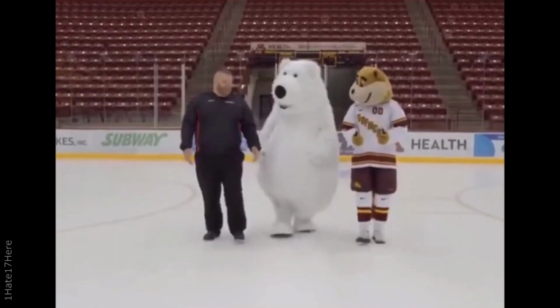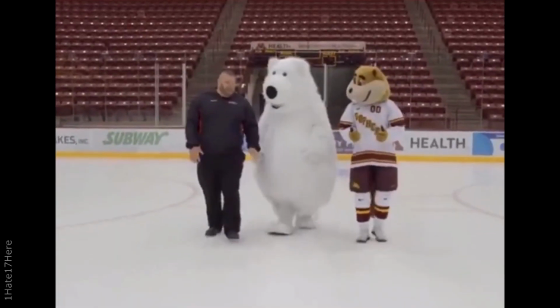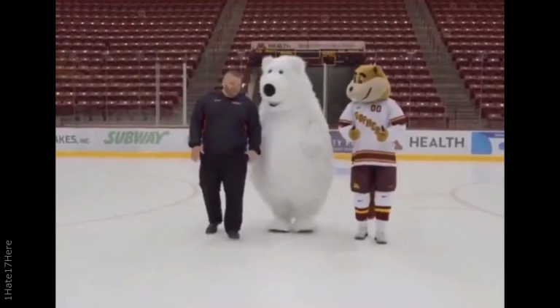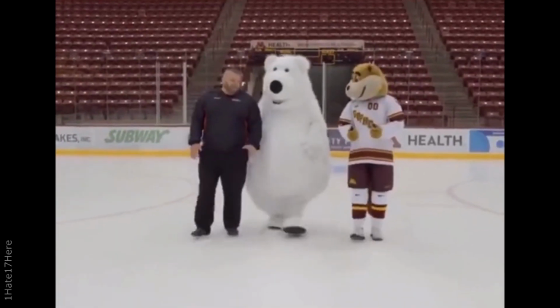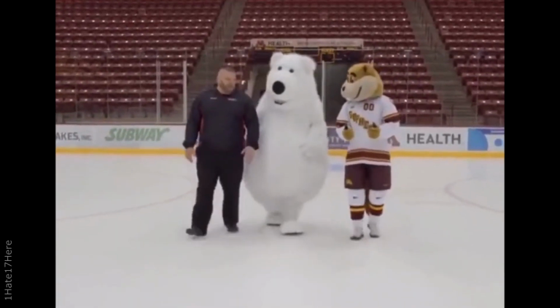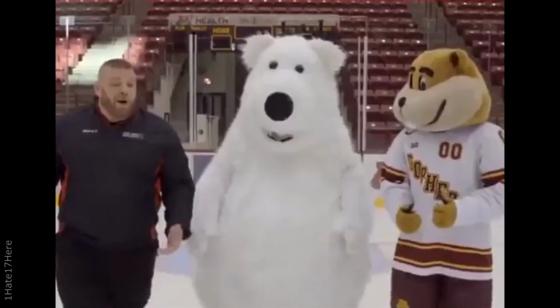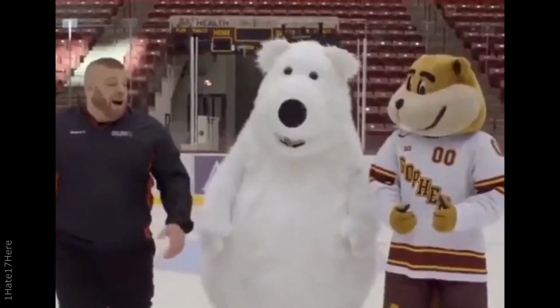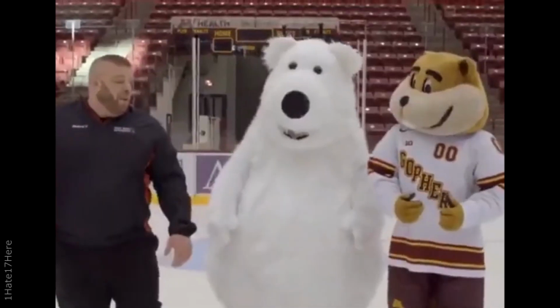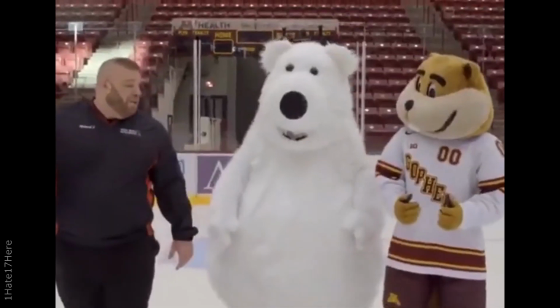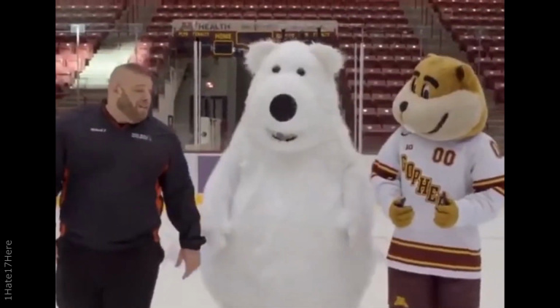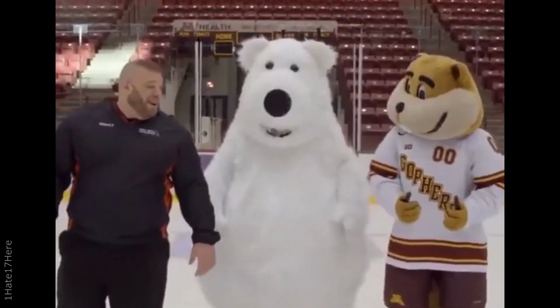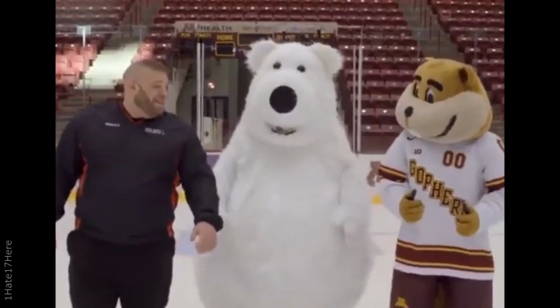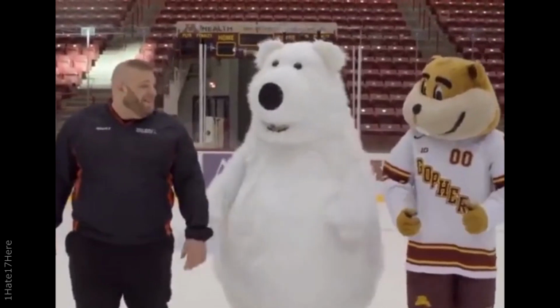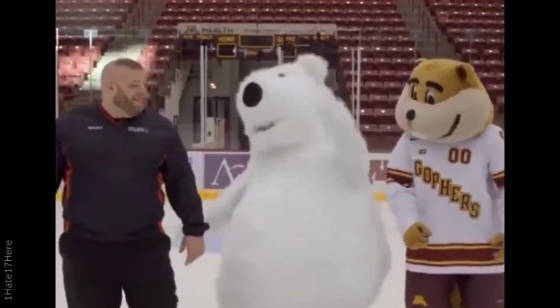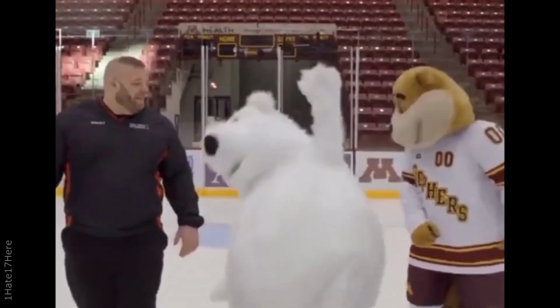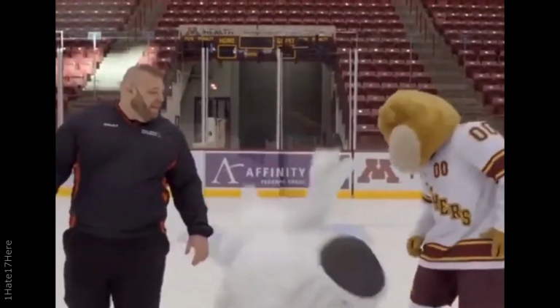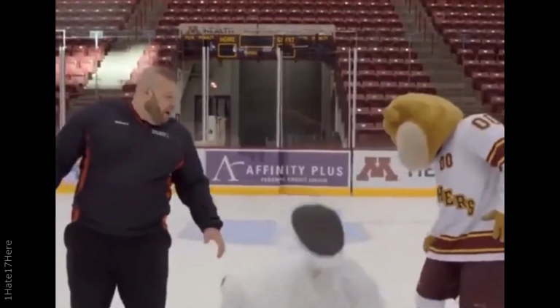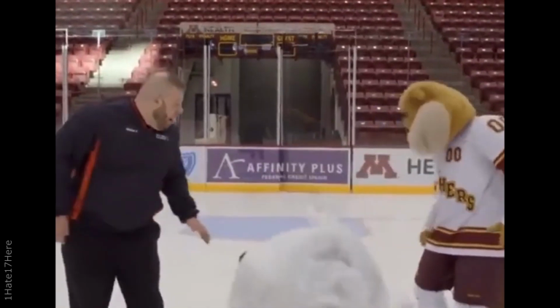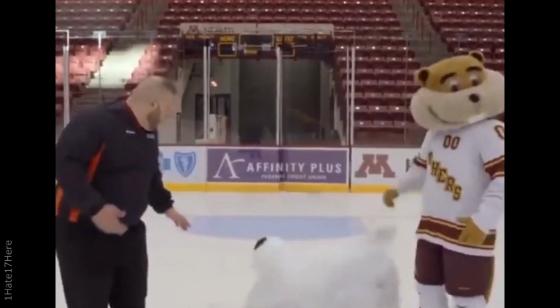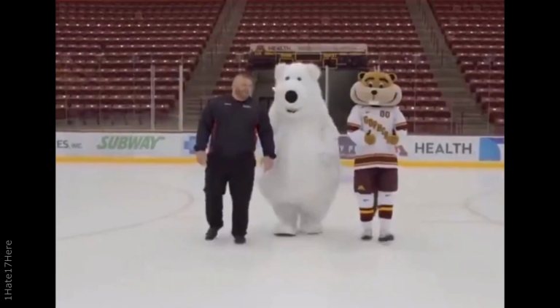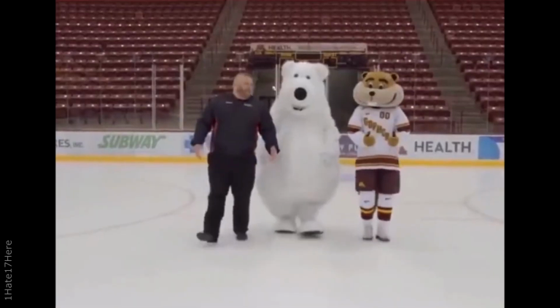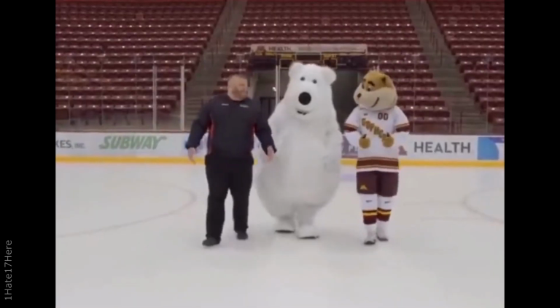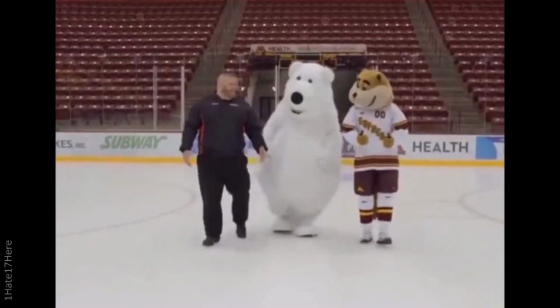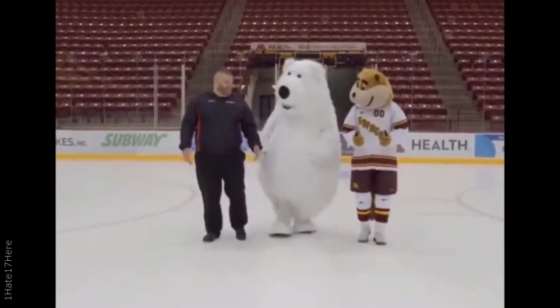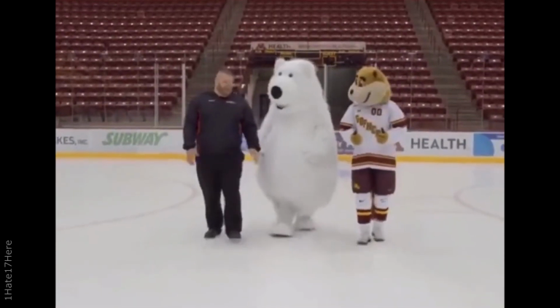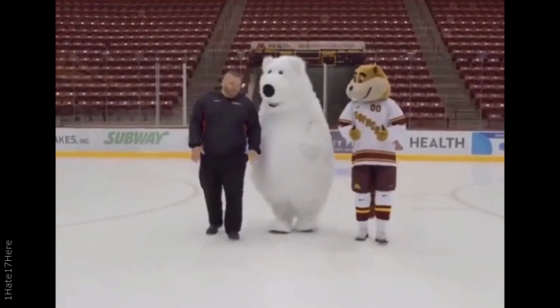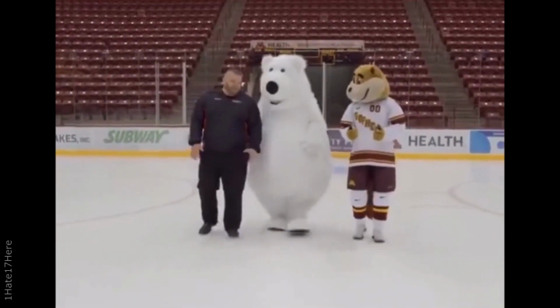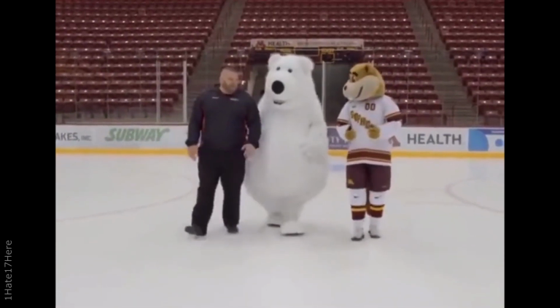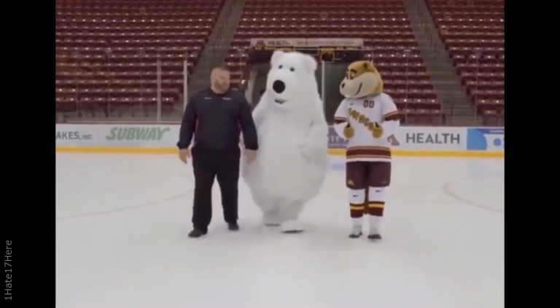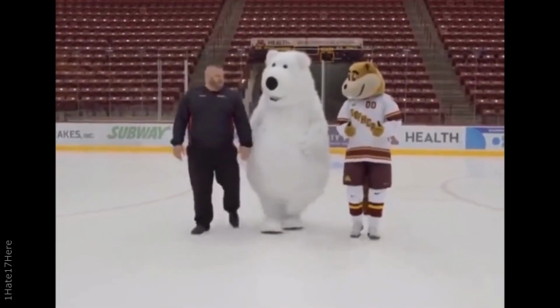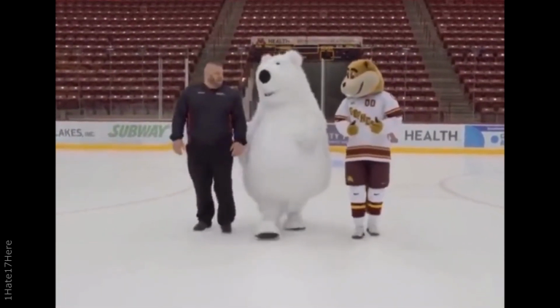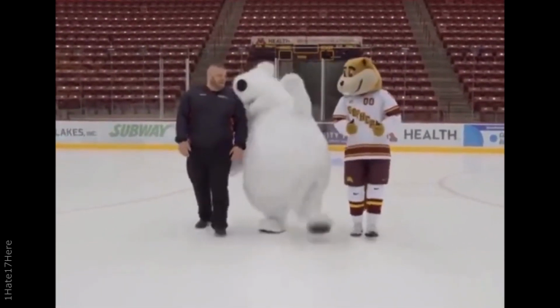This production crew didn't realize filming a car commercial on ice would be so difficult. Needless to say, I didn't get my deposit back.